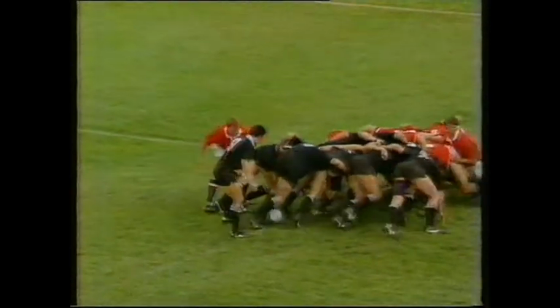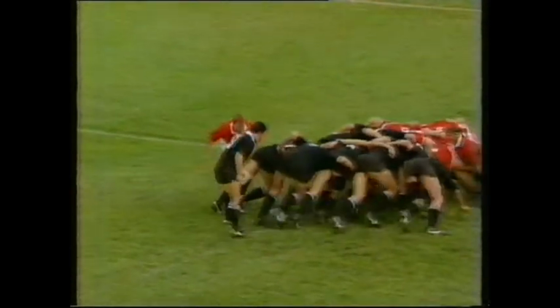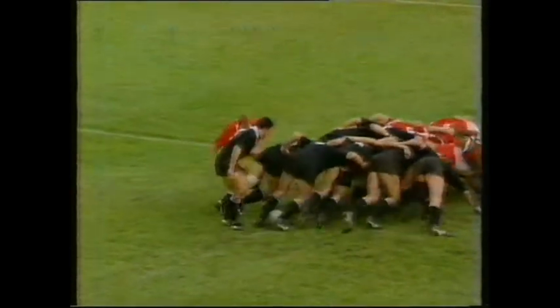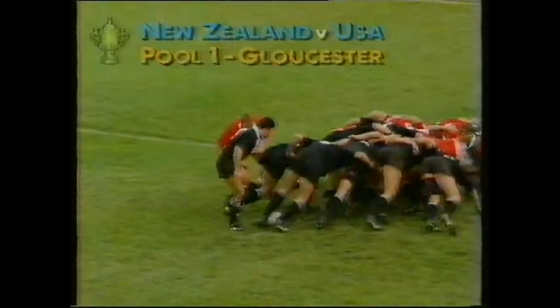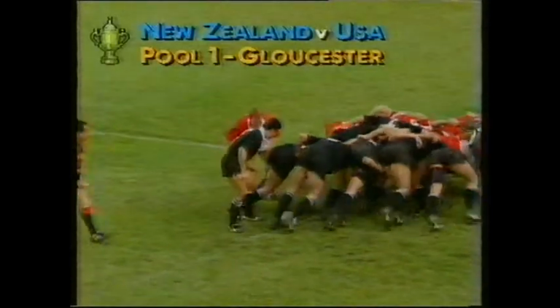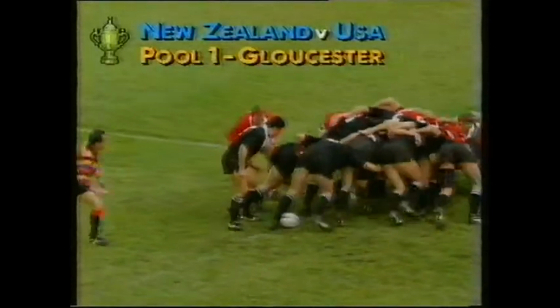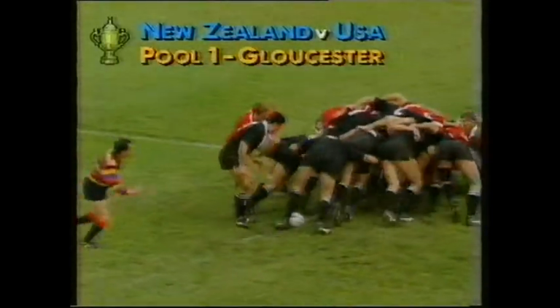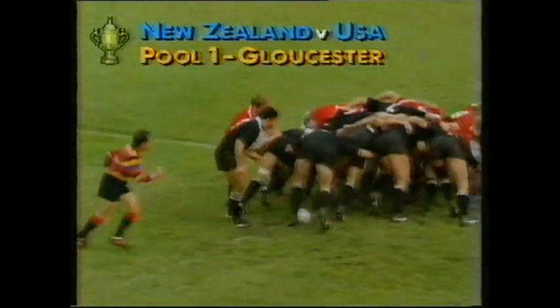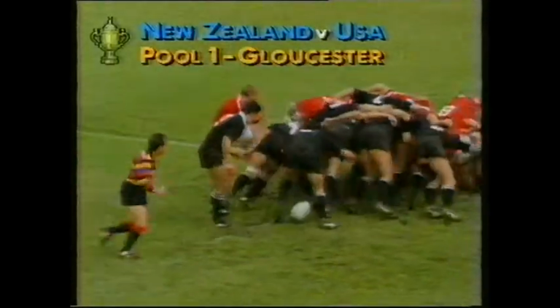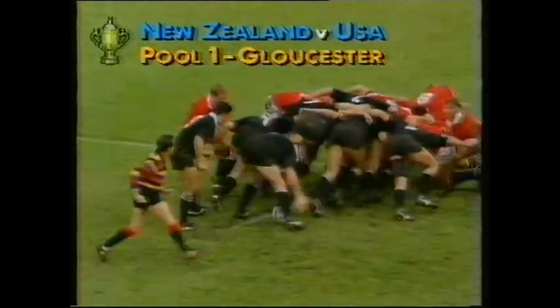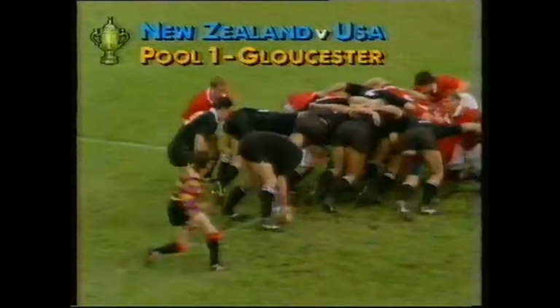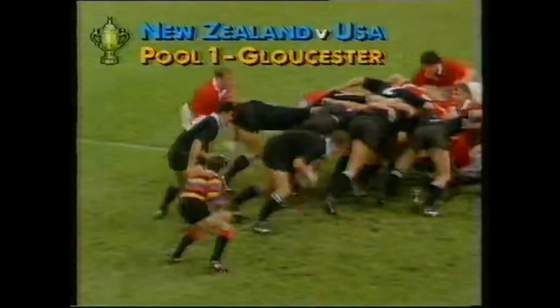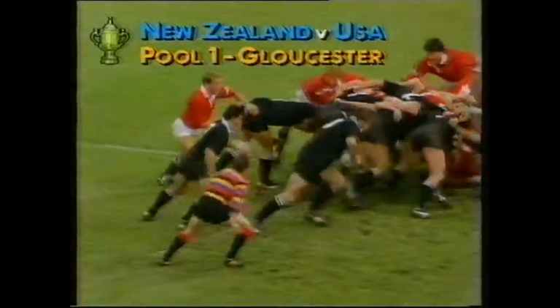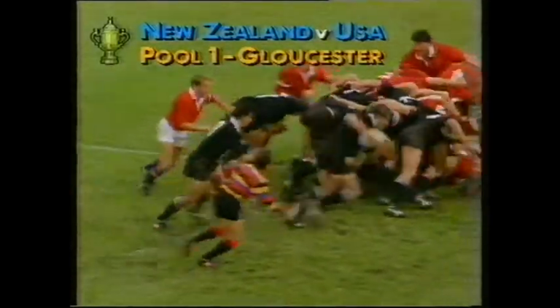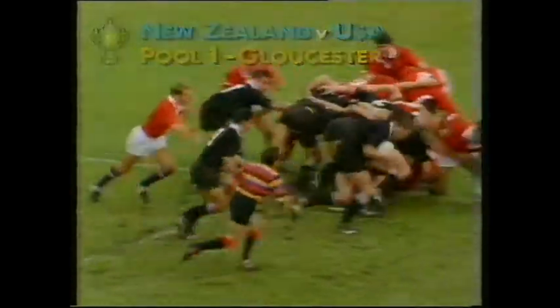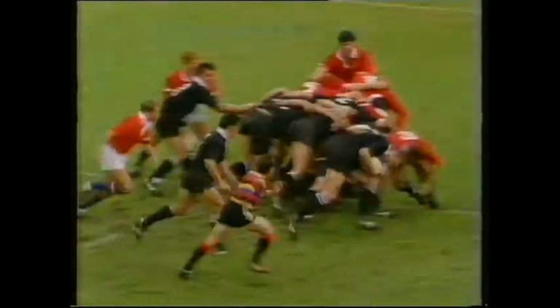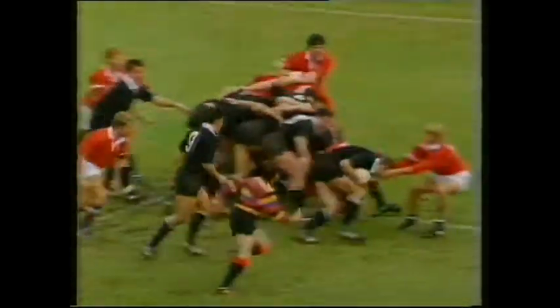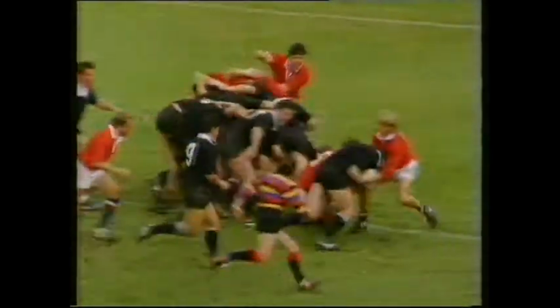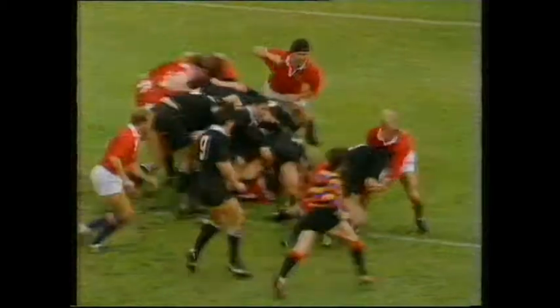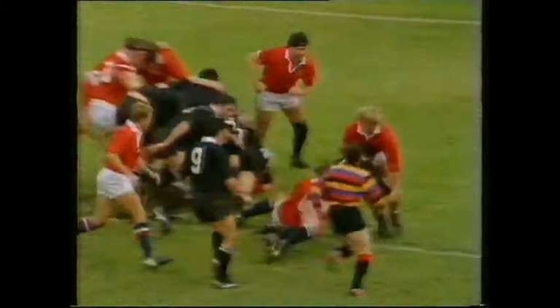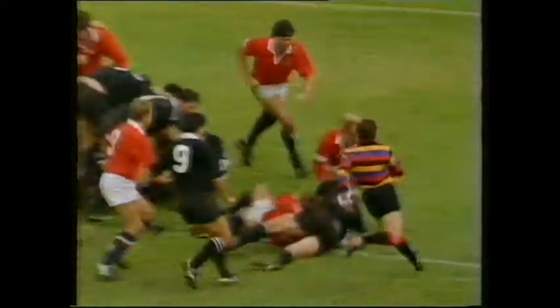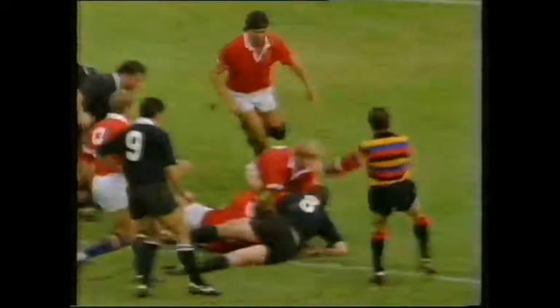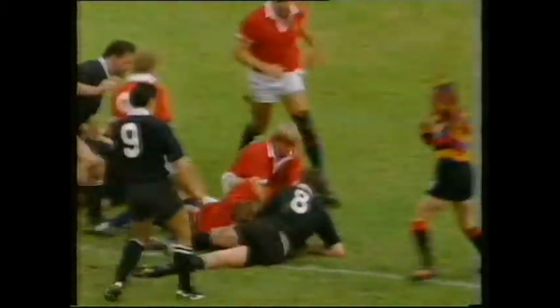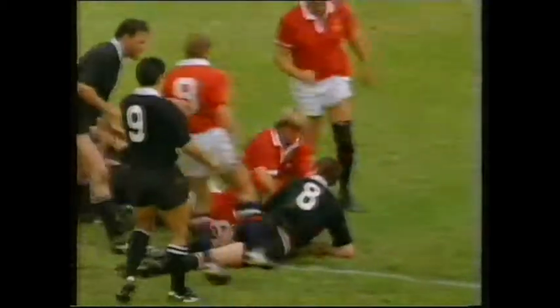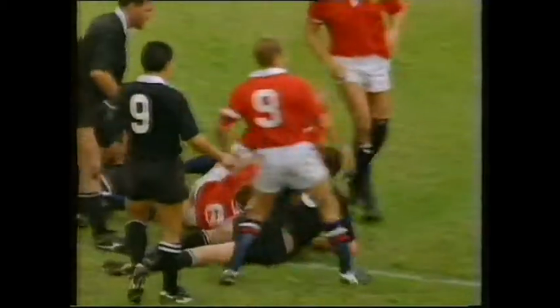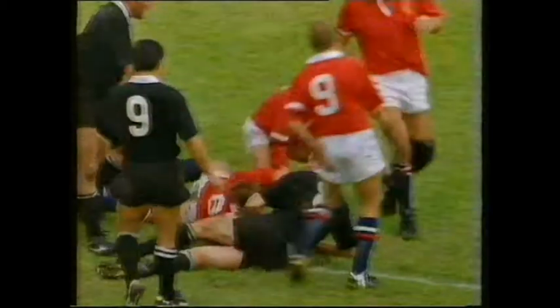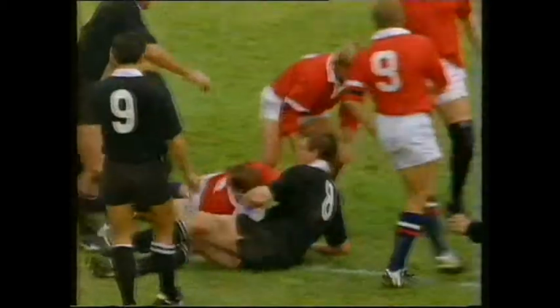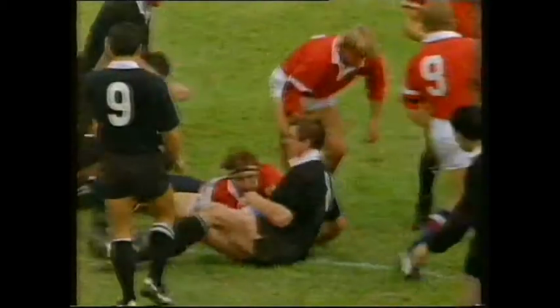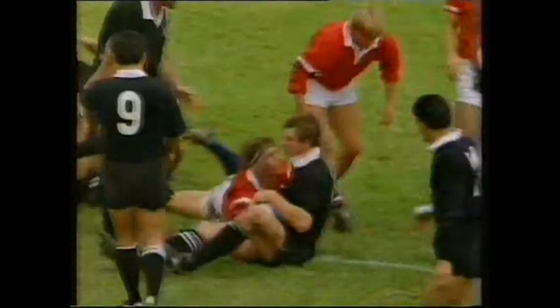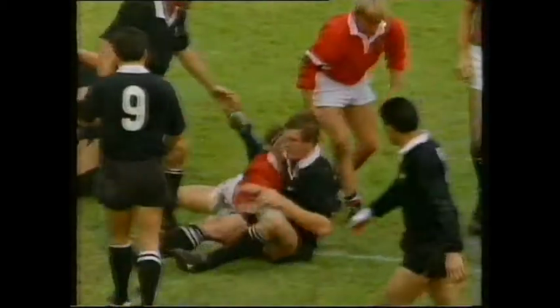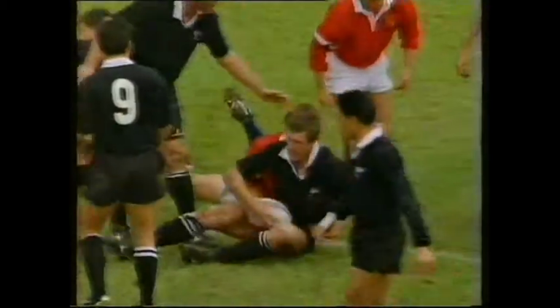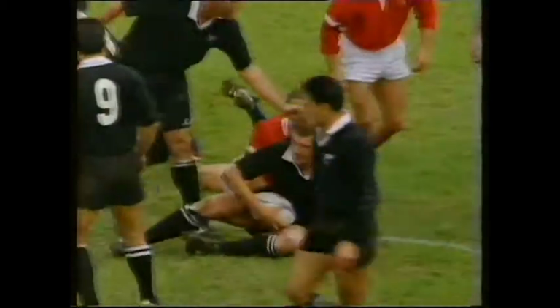All Blacks look as though they're going to try for the pushover here, held in the back by Andy Earle. First try coming up, scored by Andy Earle.